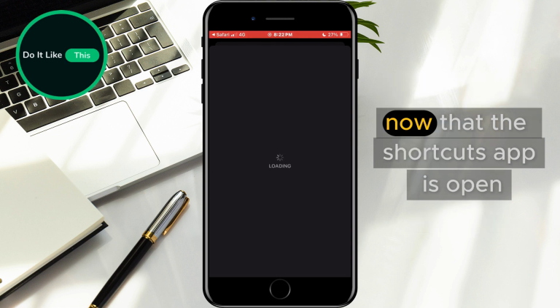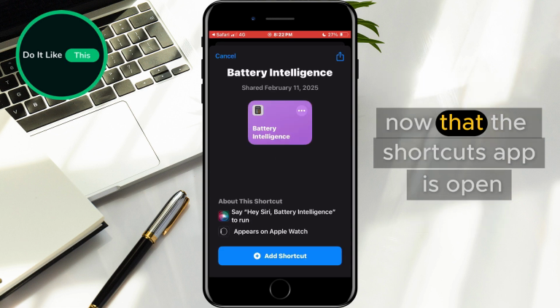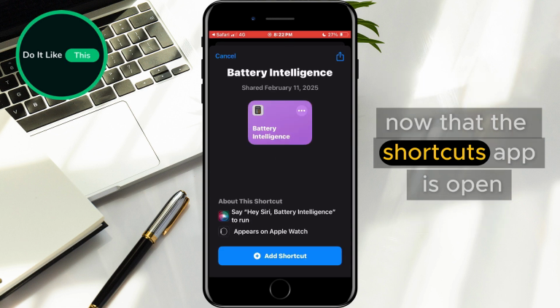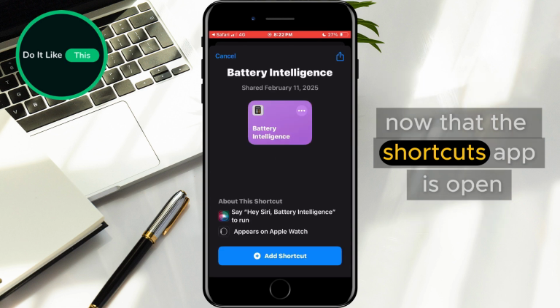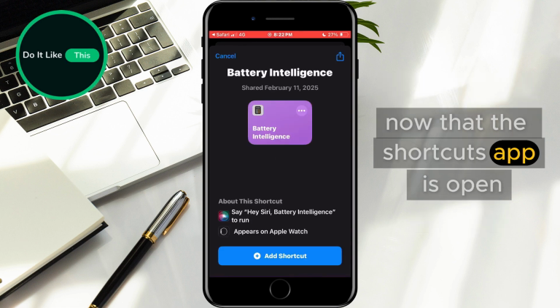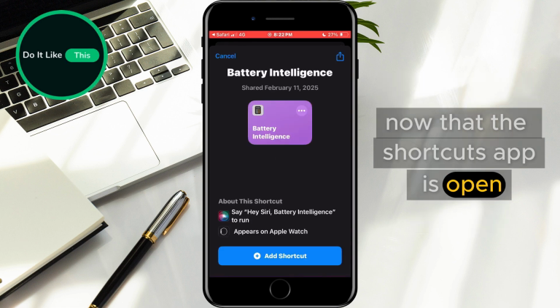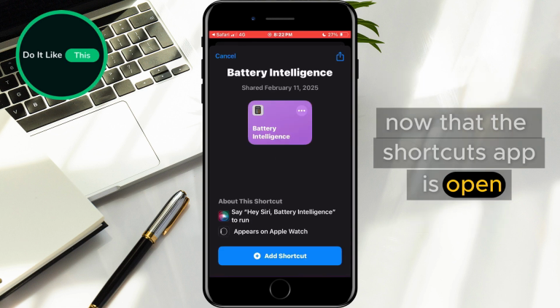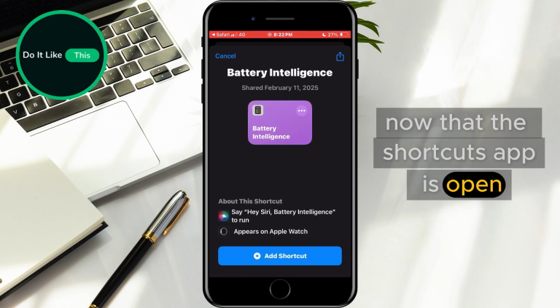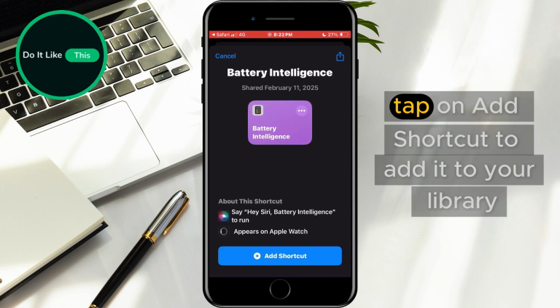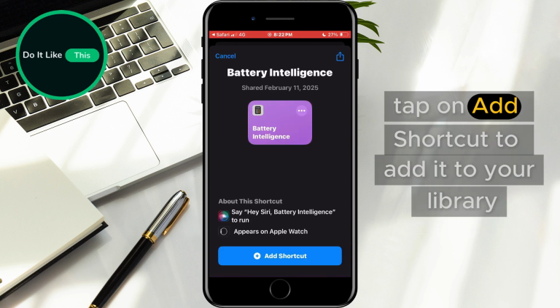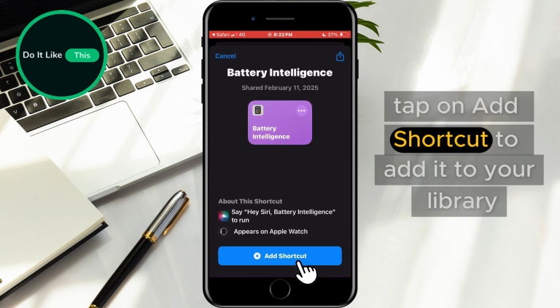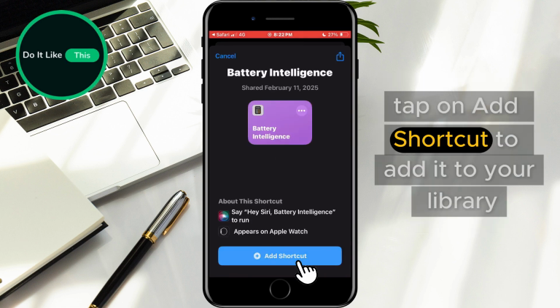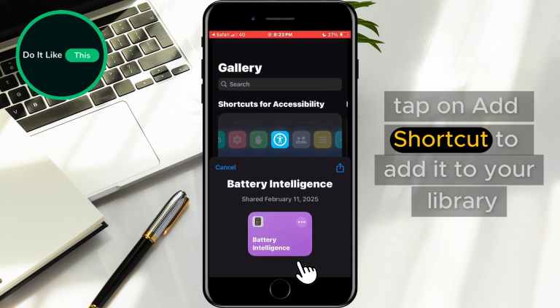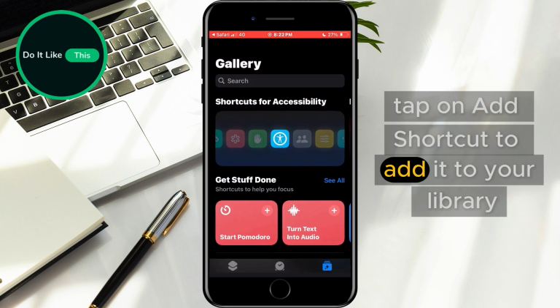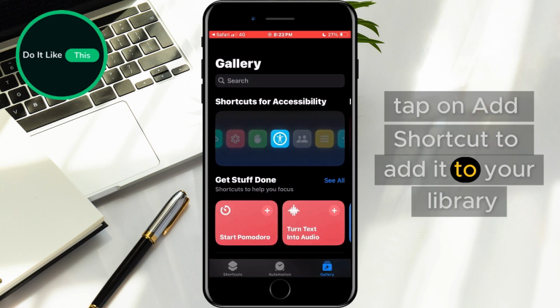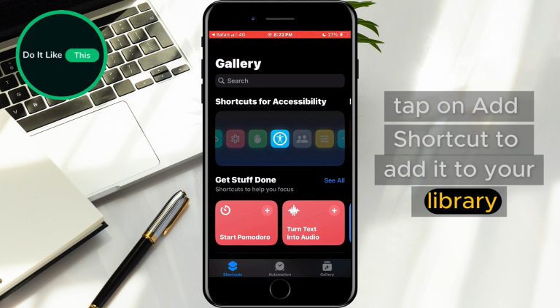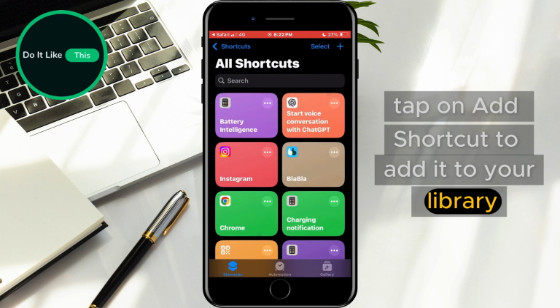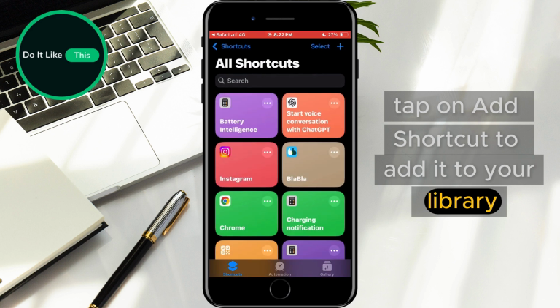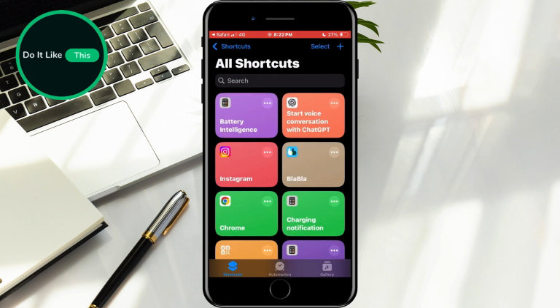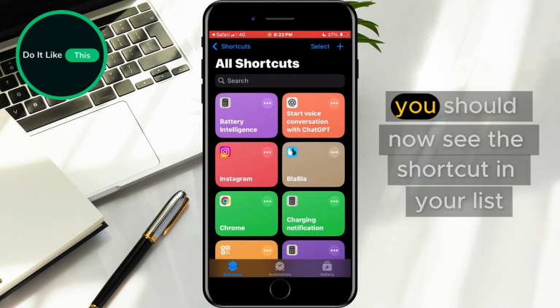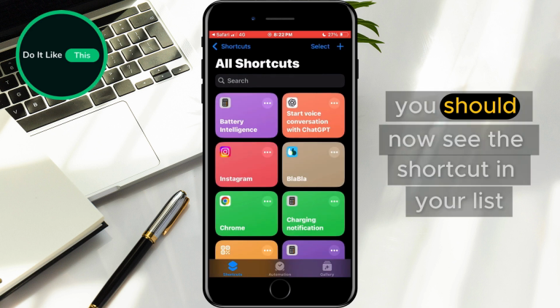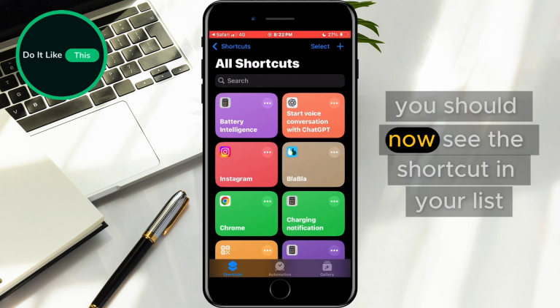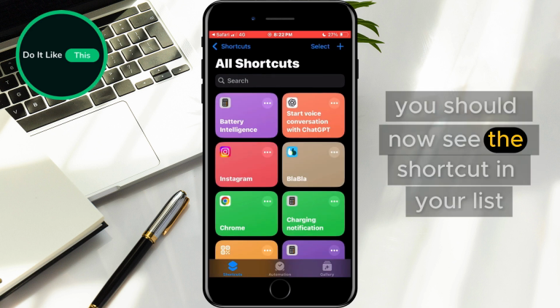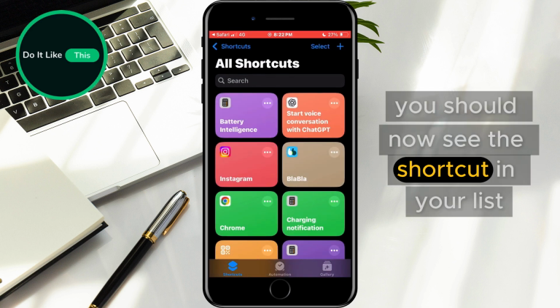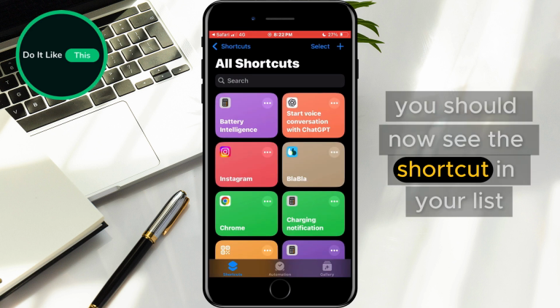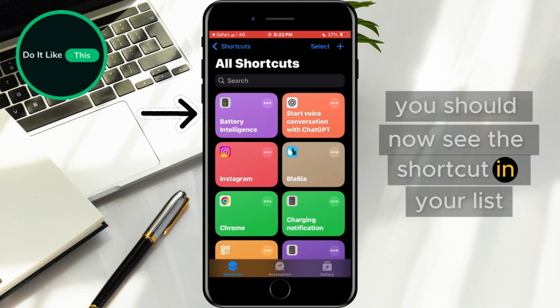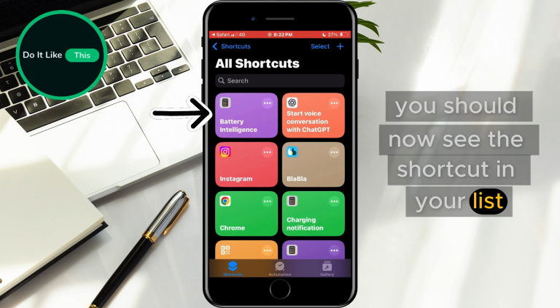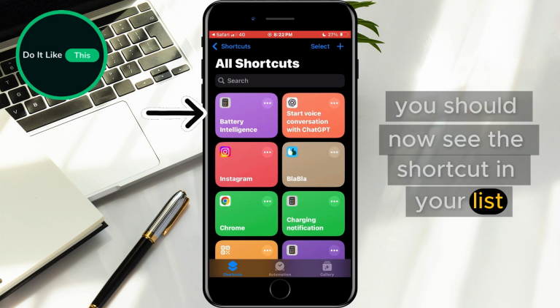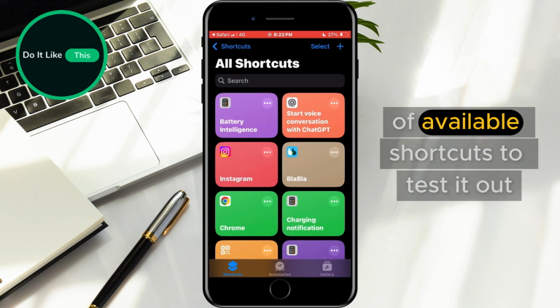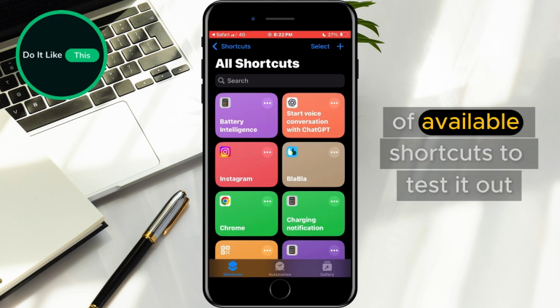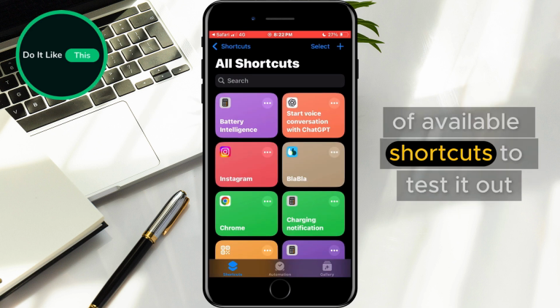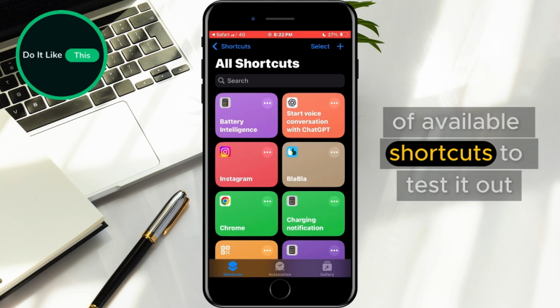Now that the Shortcuts app is open, tap on Add Shortcut to add it to your library. You should now see the shortcut in your list of available shortcuts.